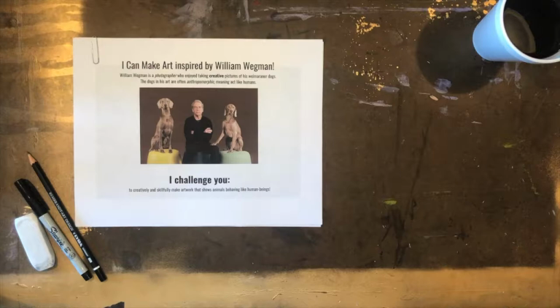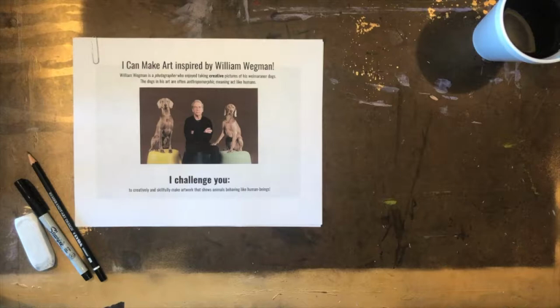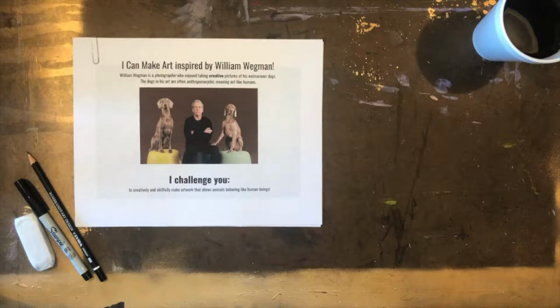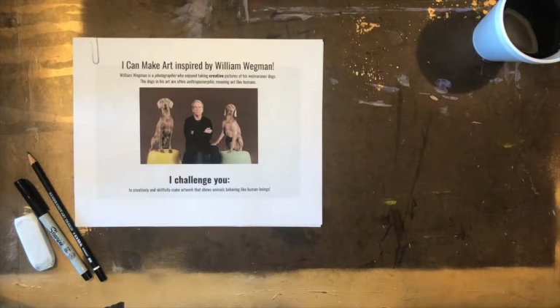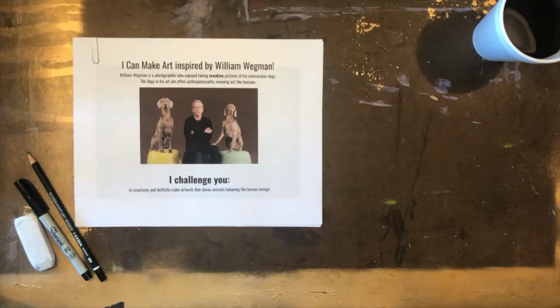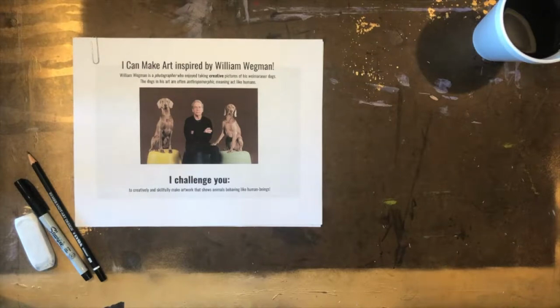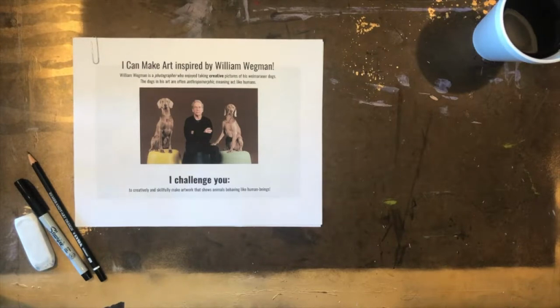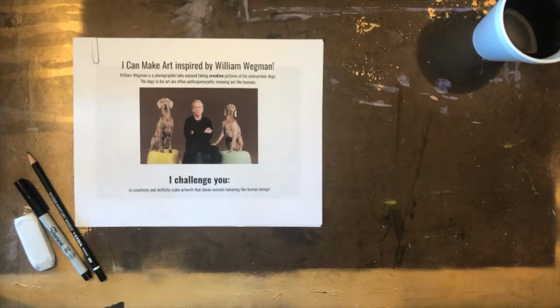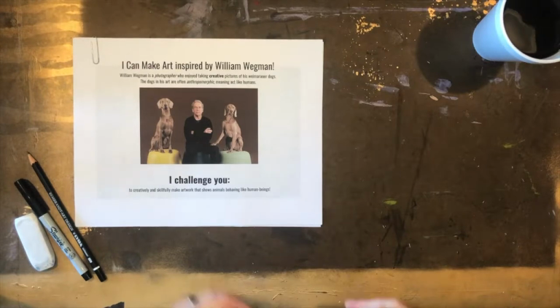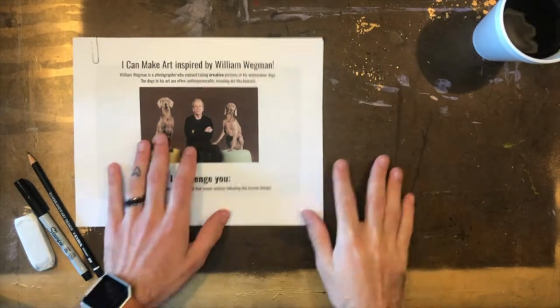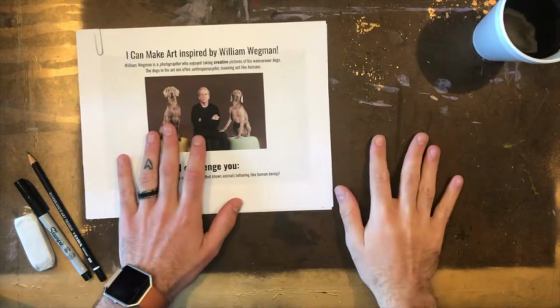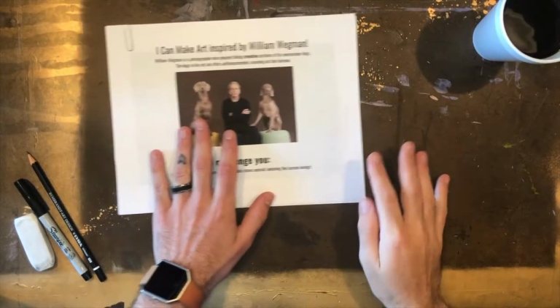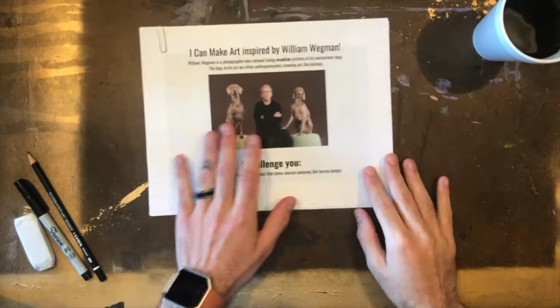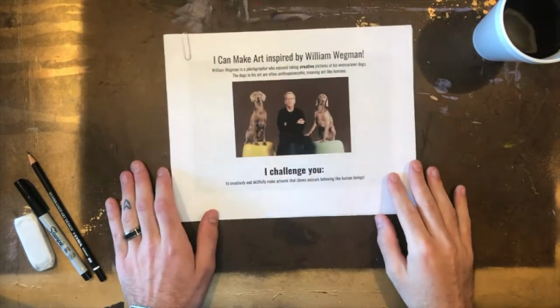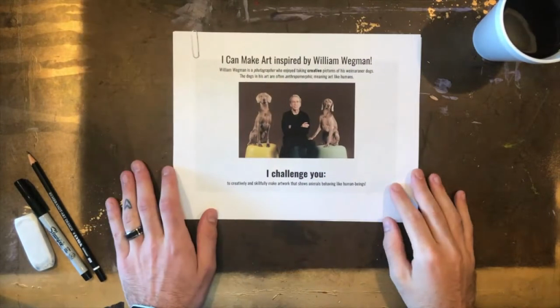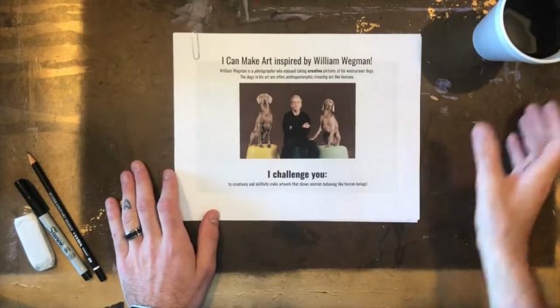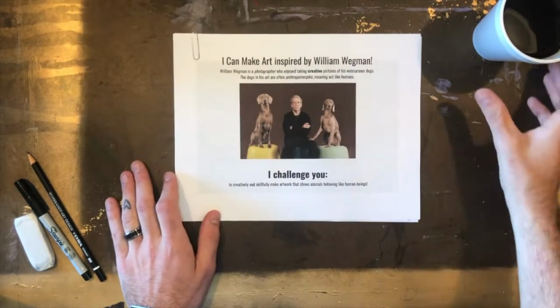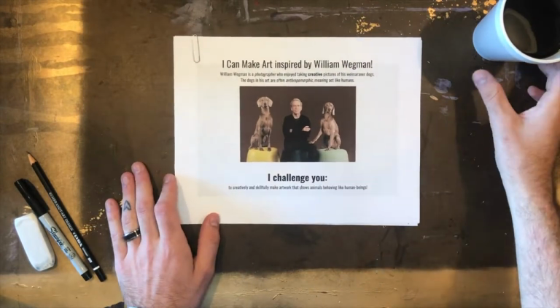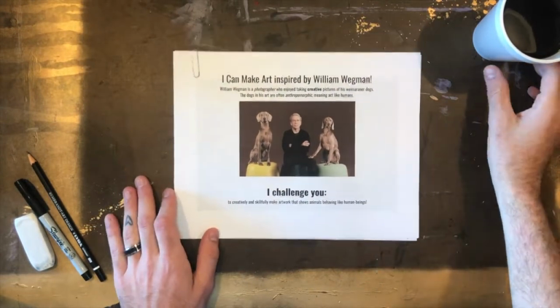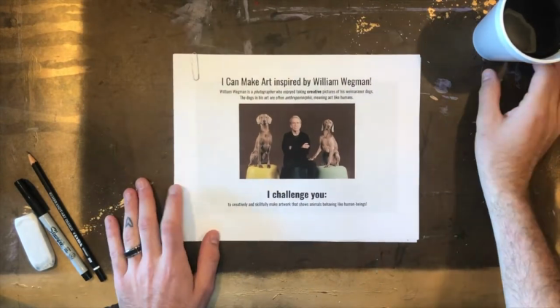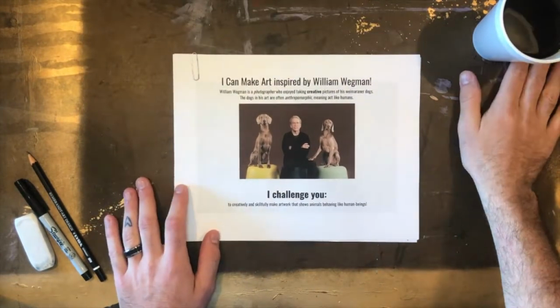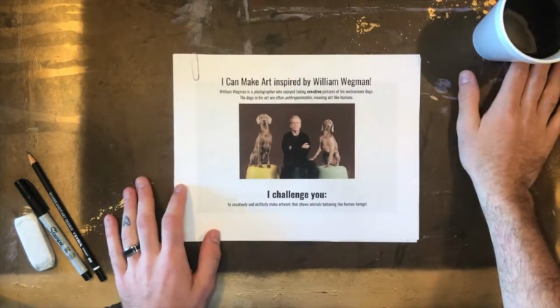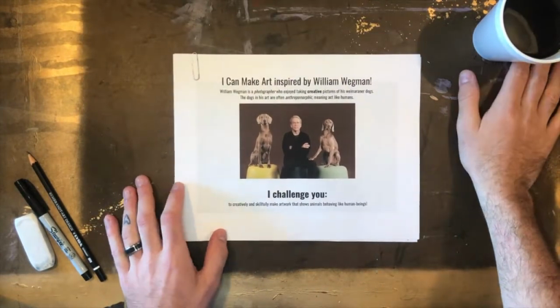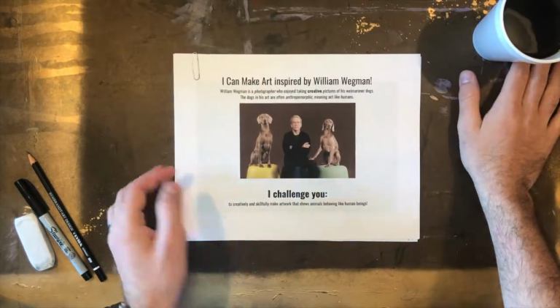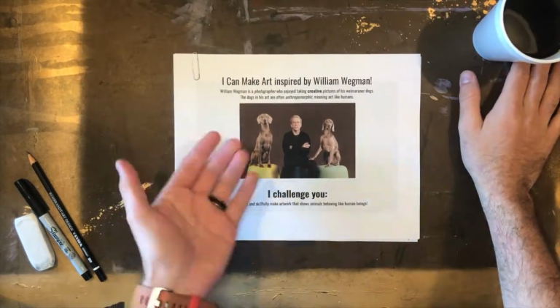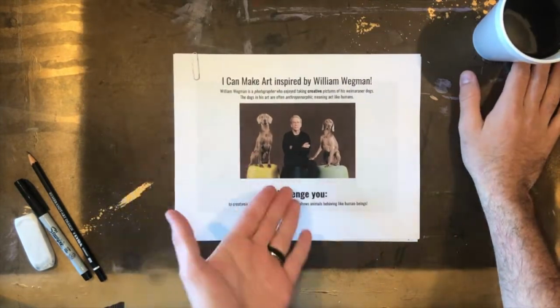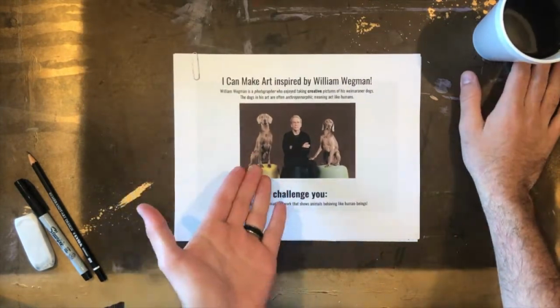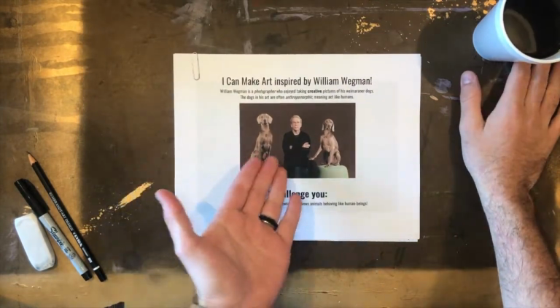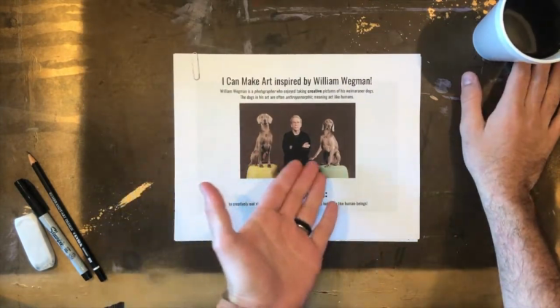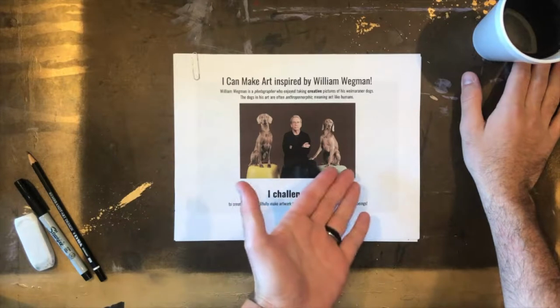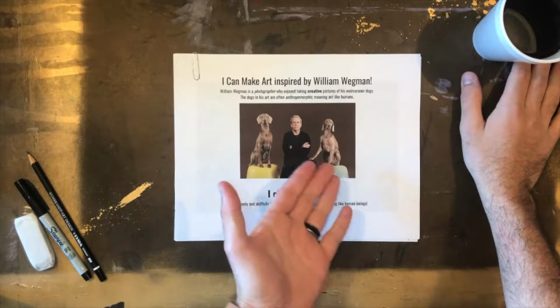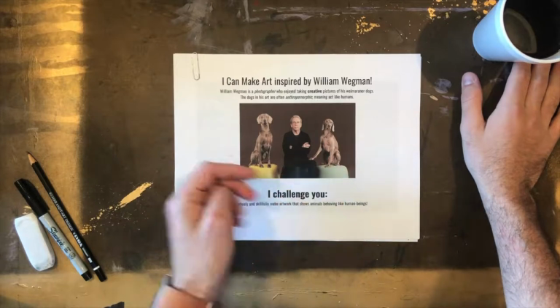Hello and welcome to Mr. Melvin Makes. Today I am going to be making art inspired by the artist William Wegman.